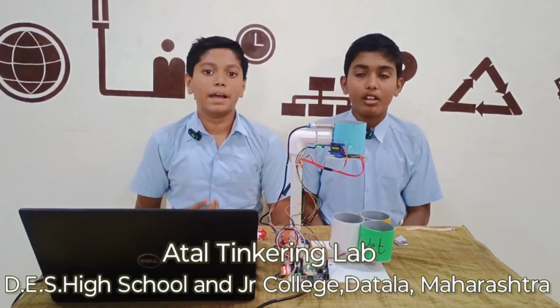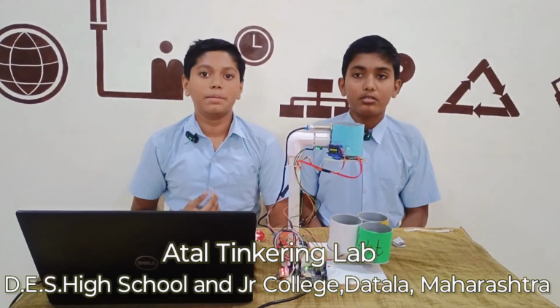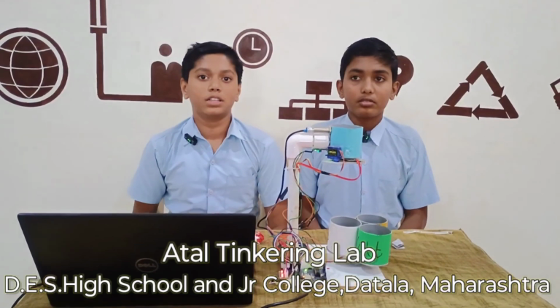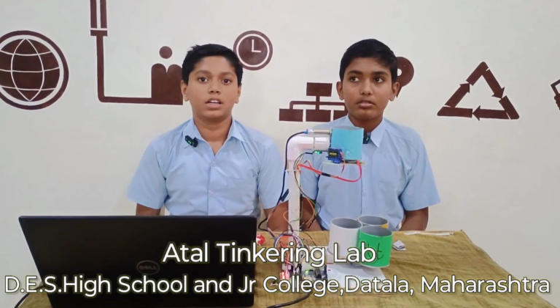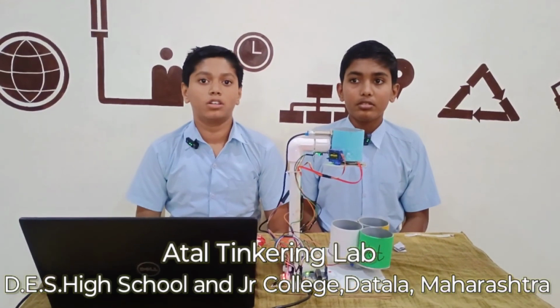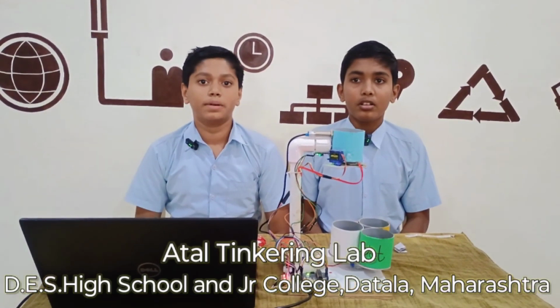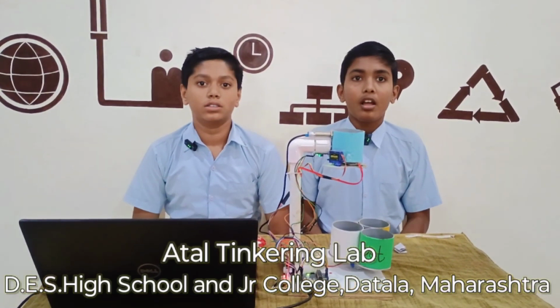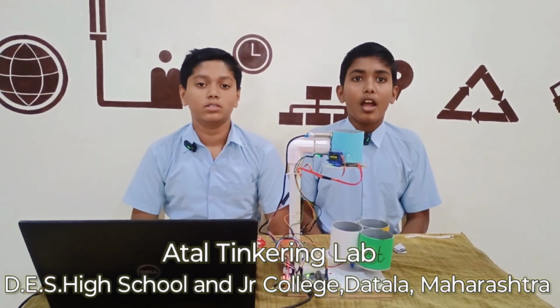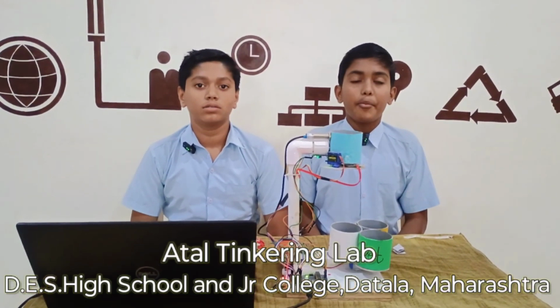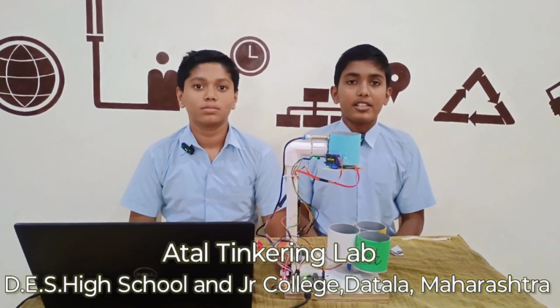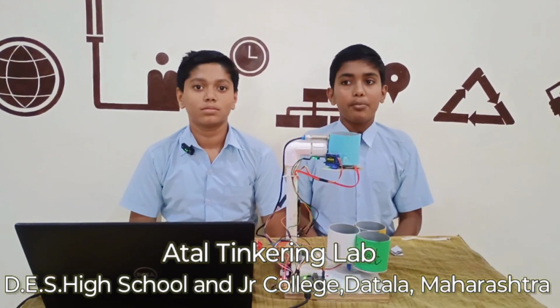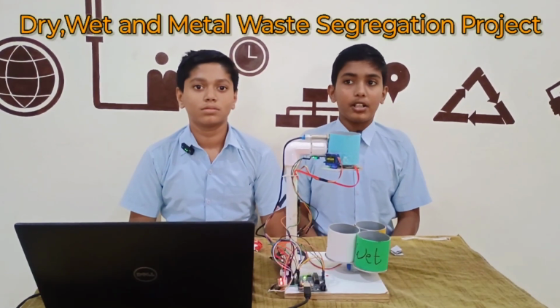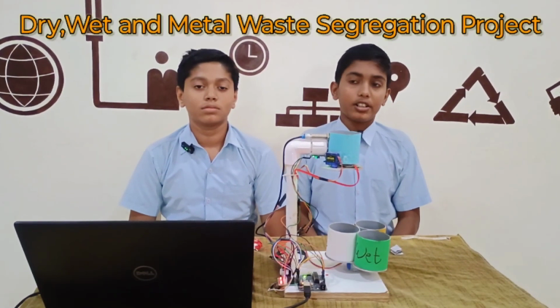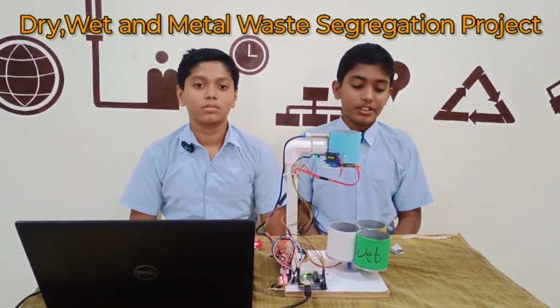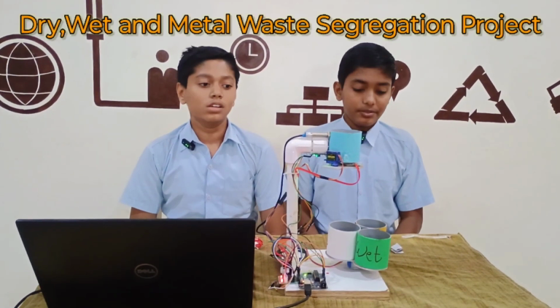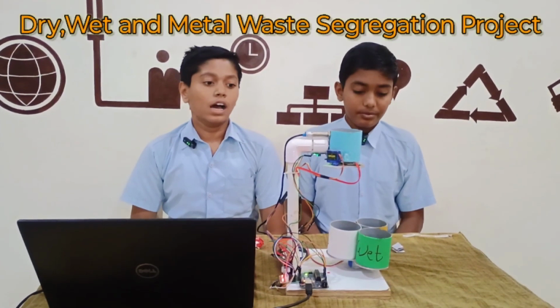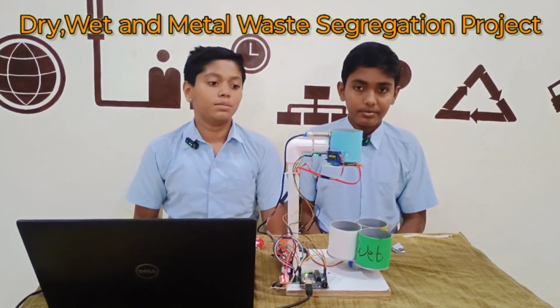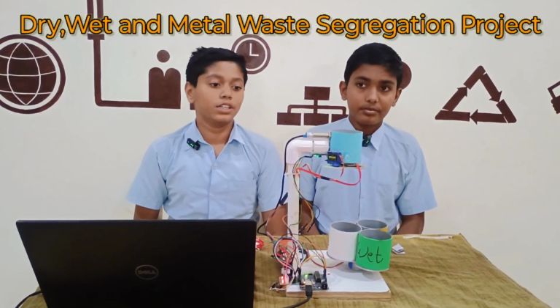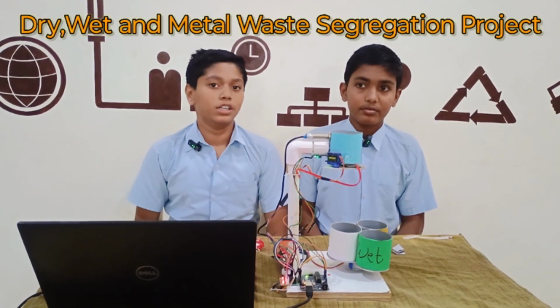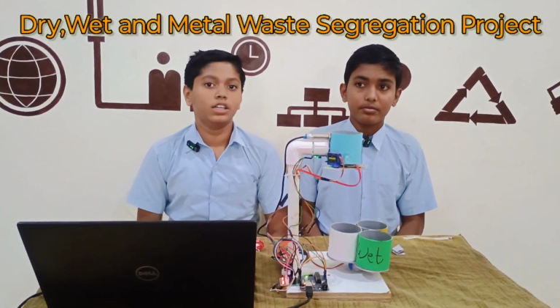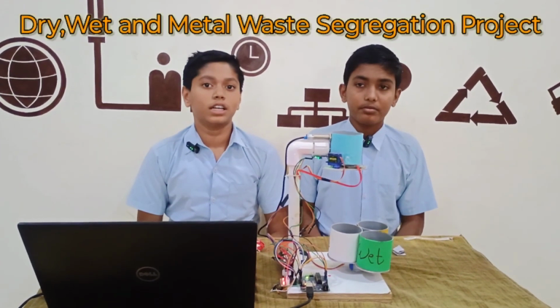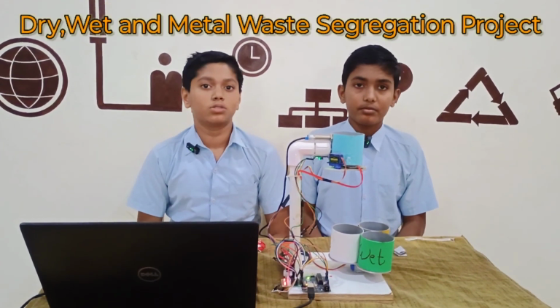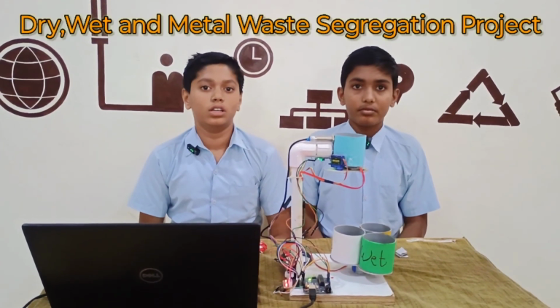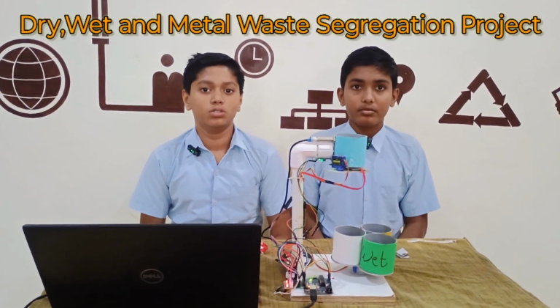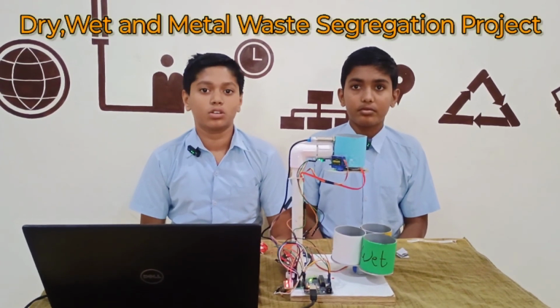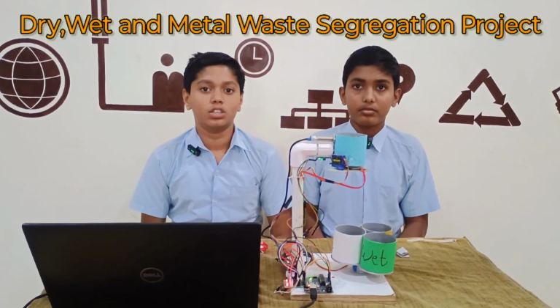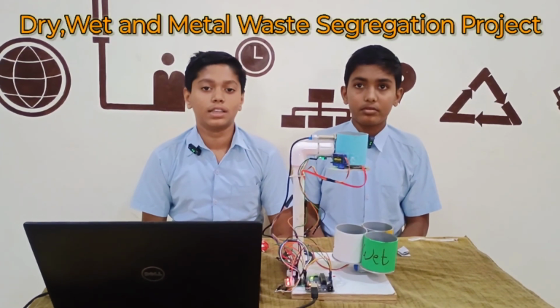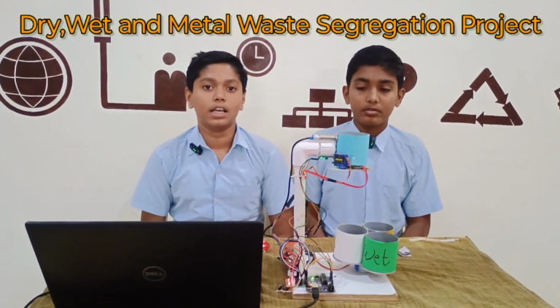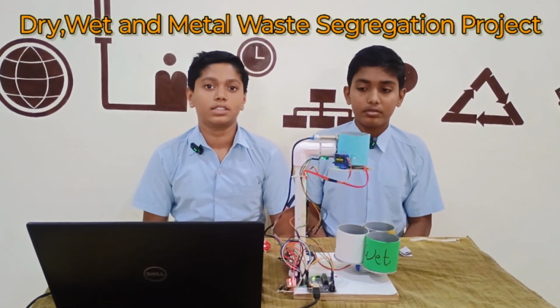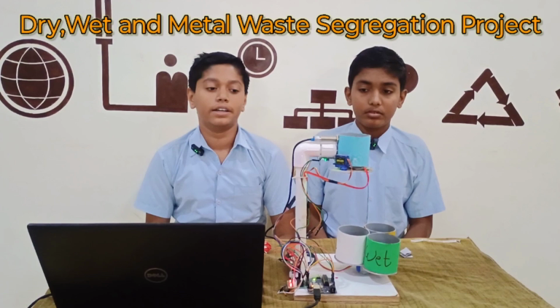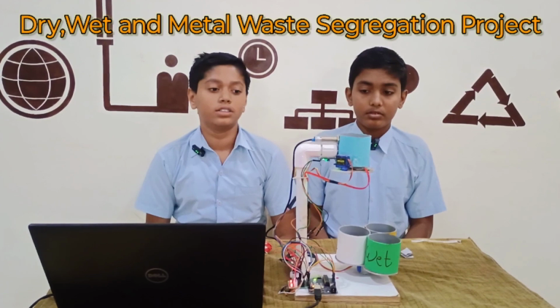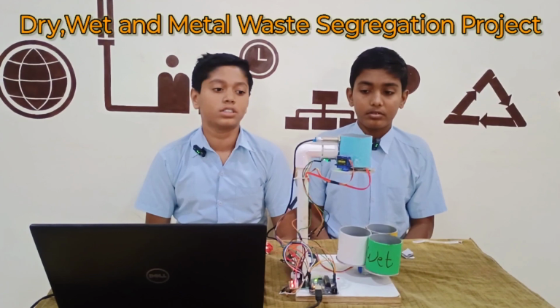My name is Arnav Nantabaju and myself Parth Karche. I am studying at DS High School and Junior College, Standard 6.